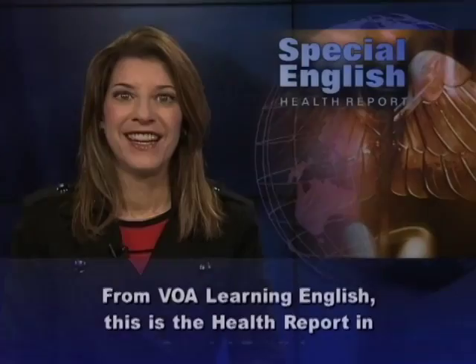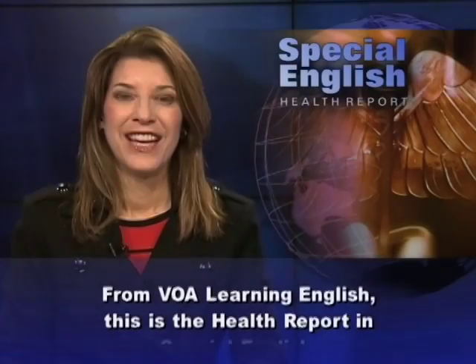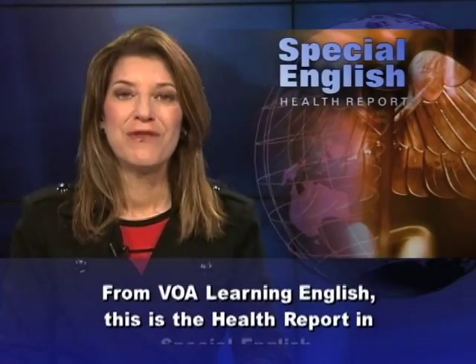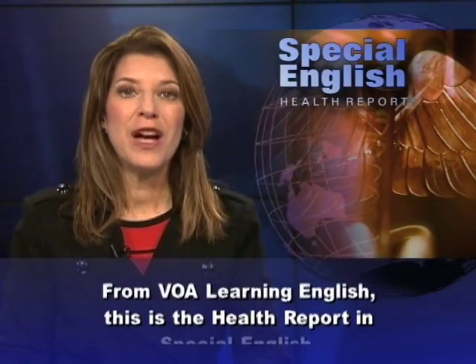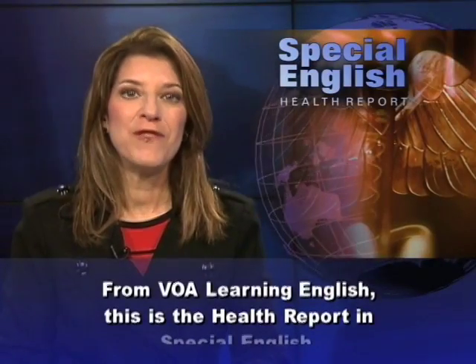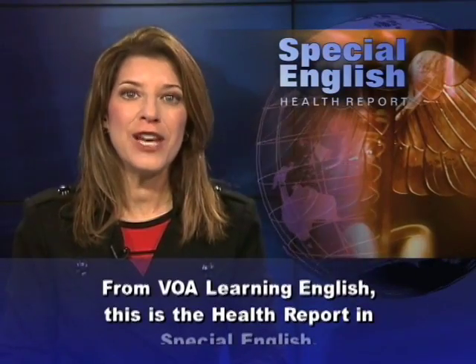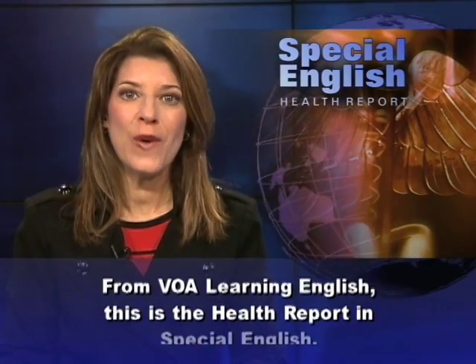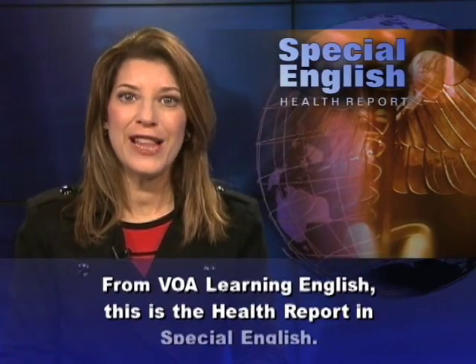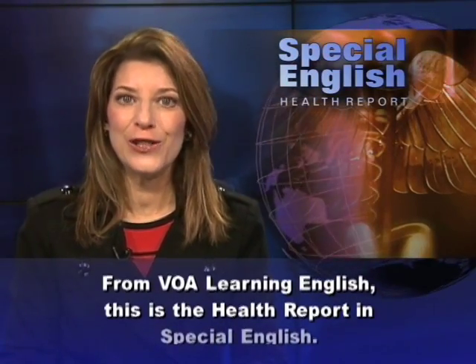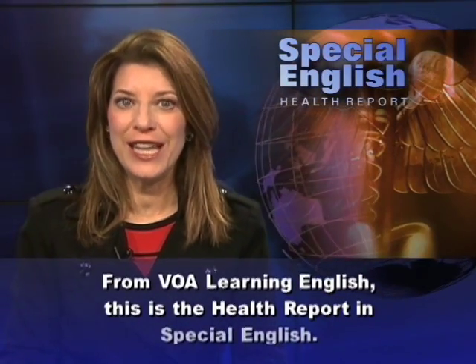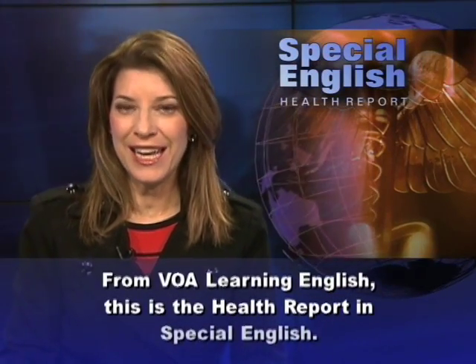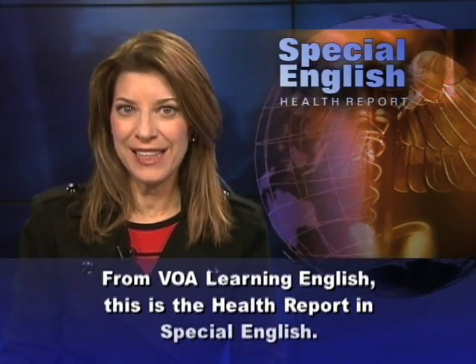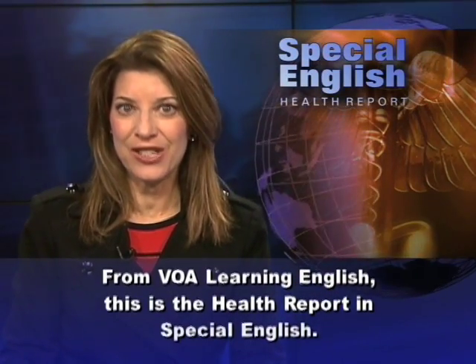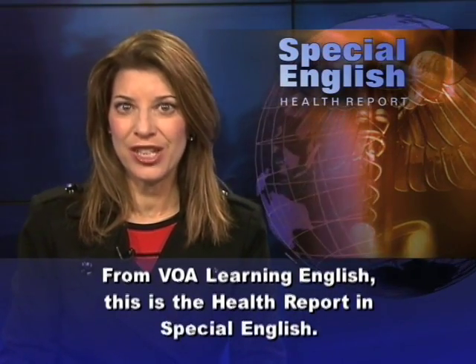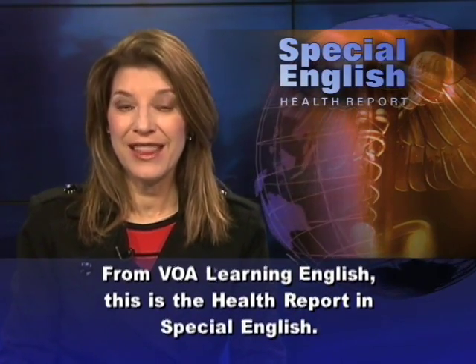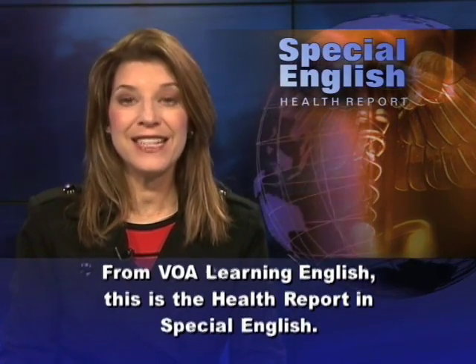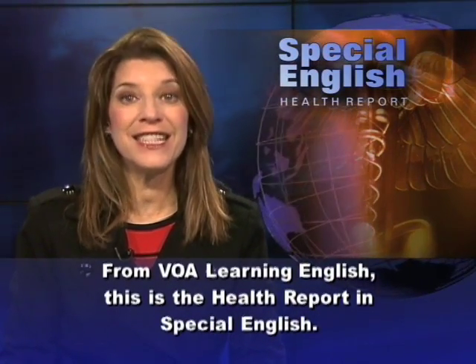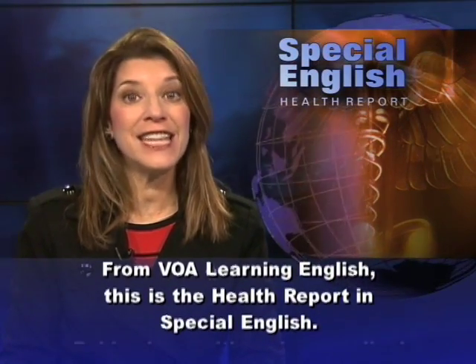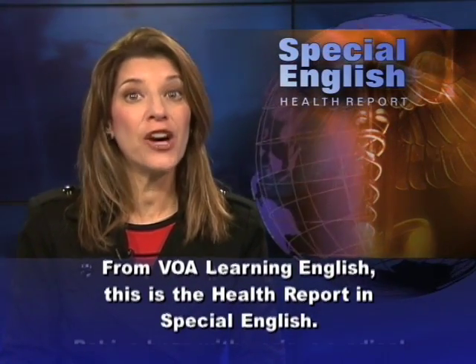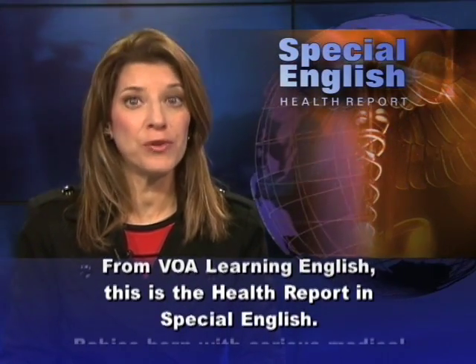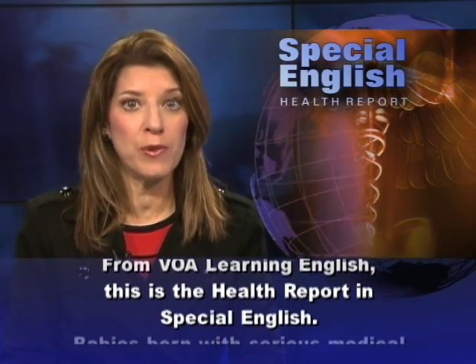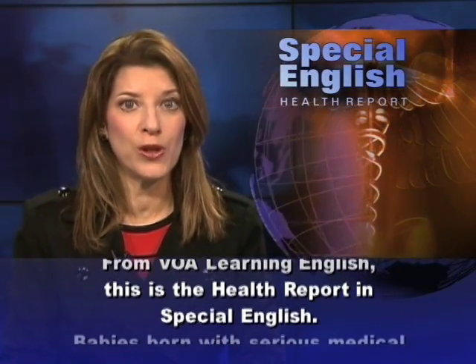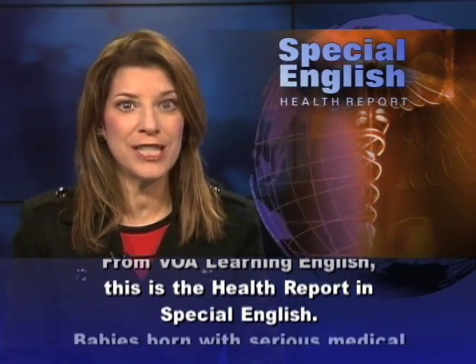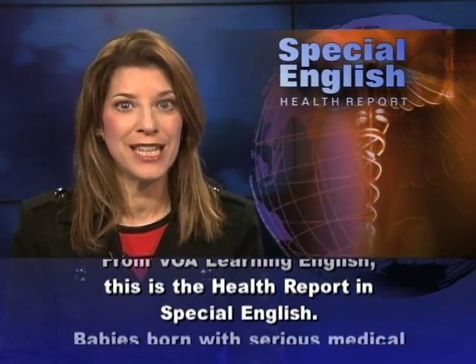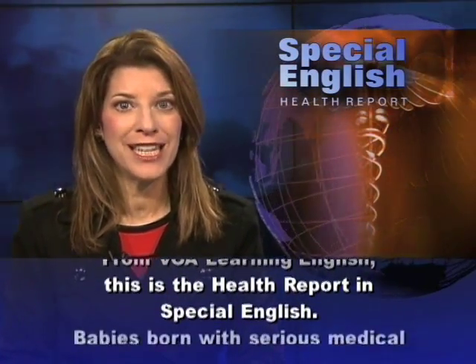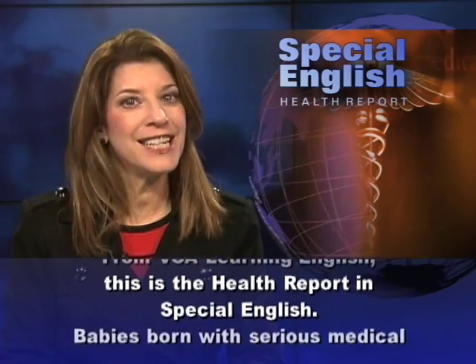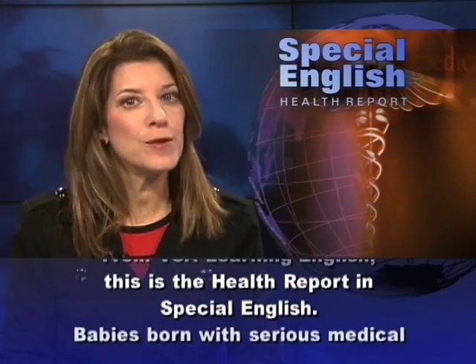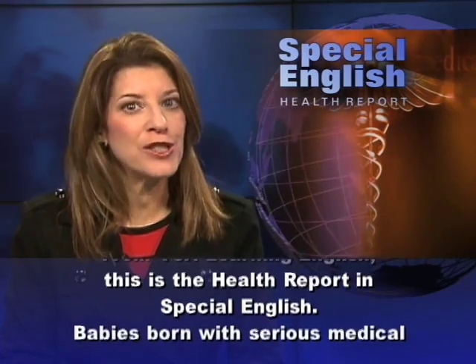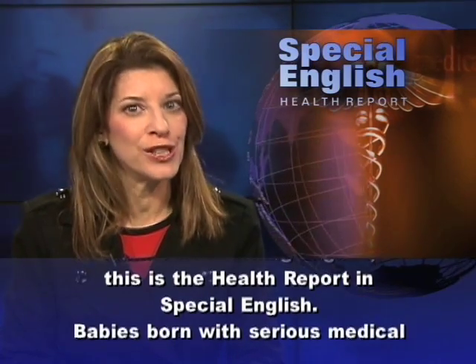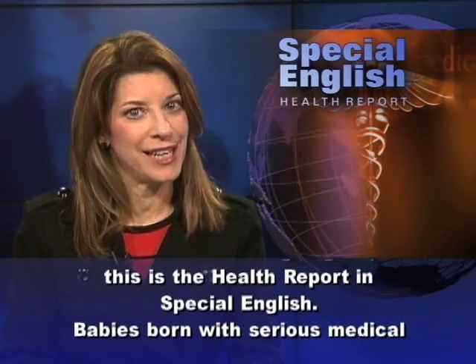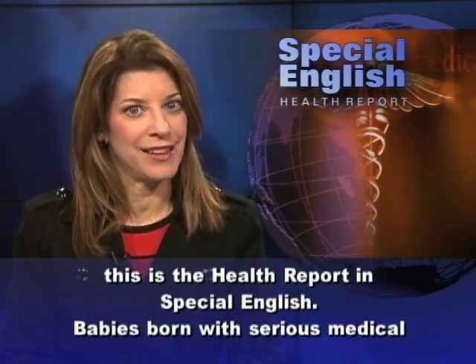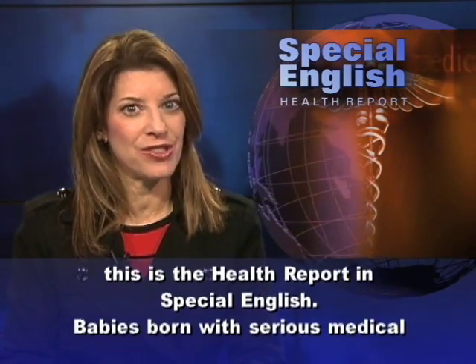From VOA Learning English, this is the Health Report in Special English.